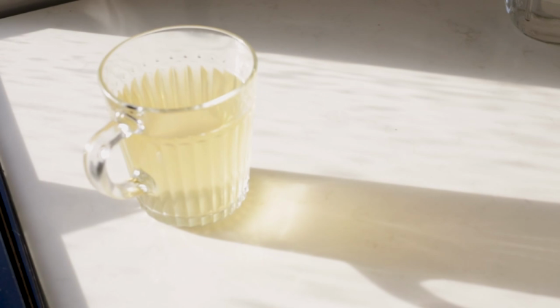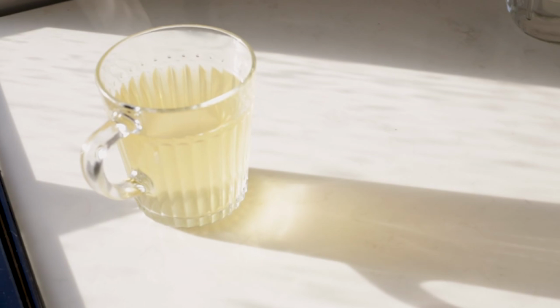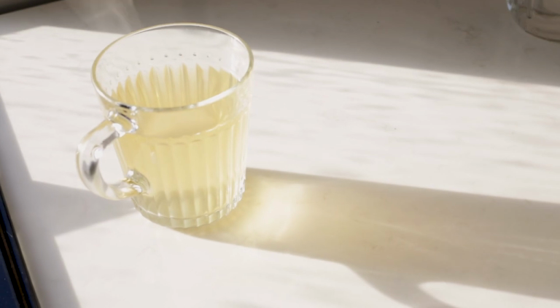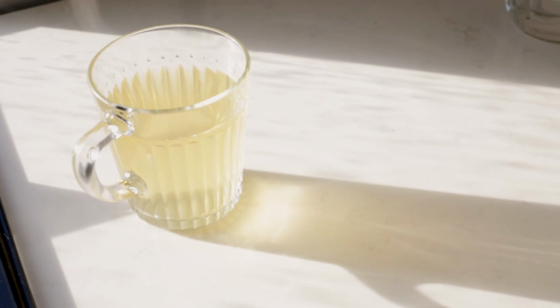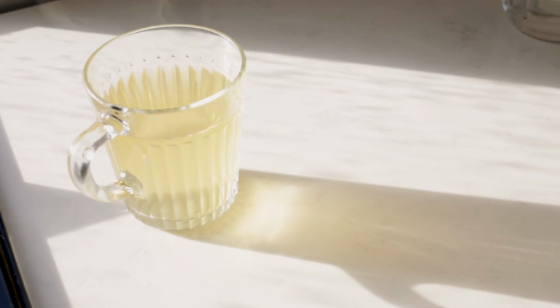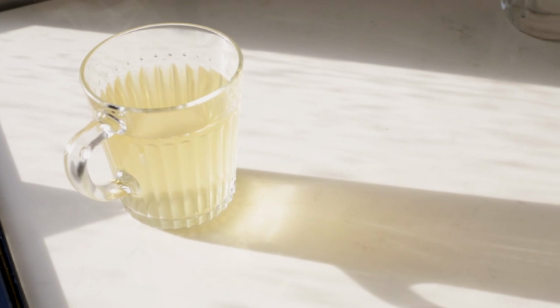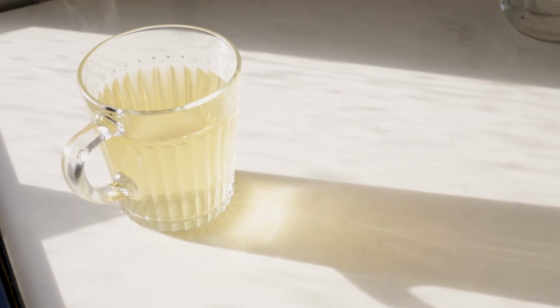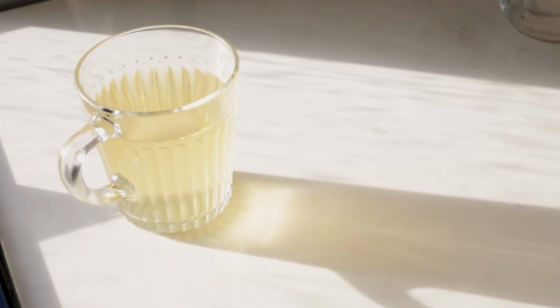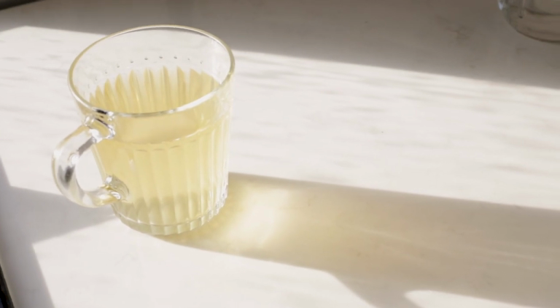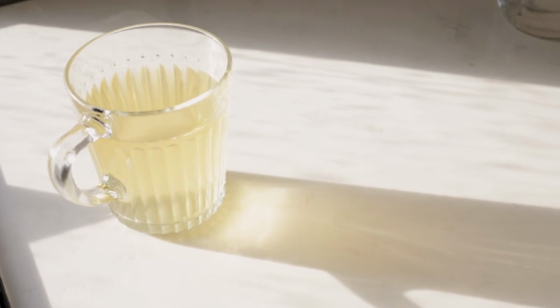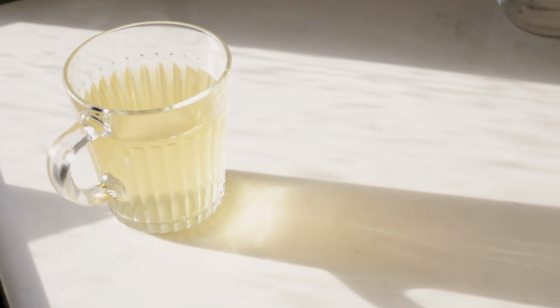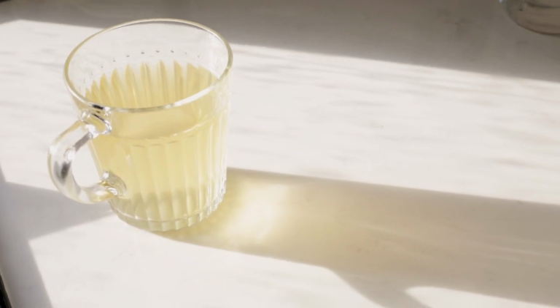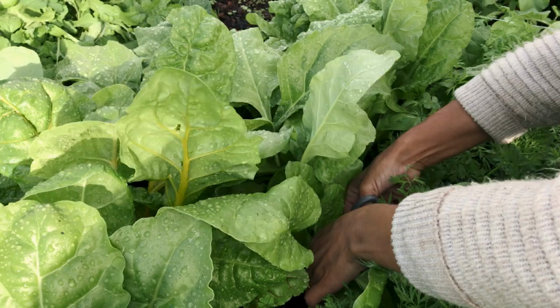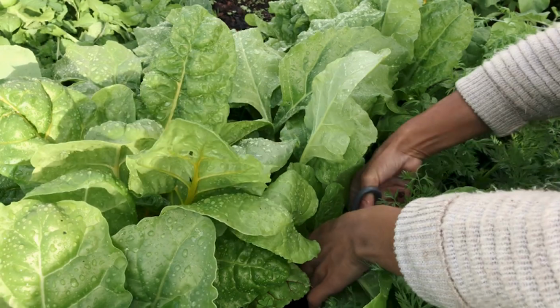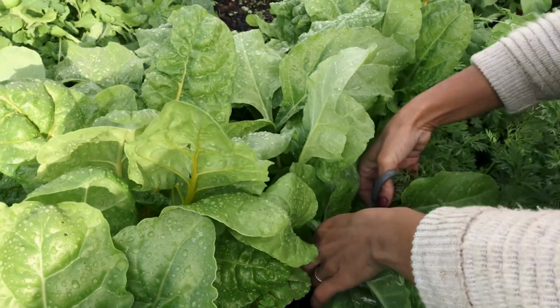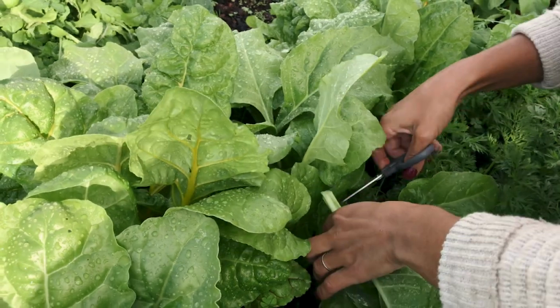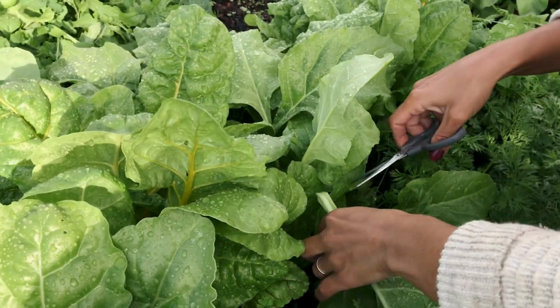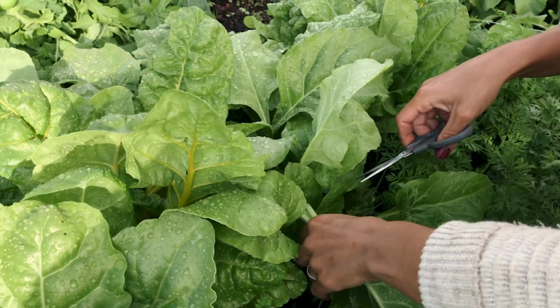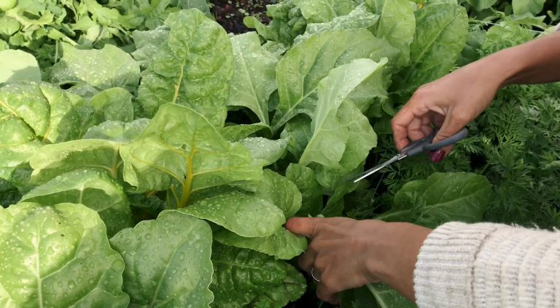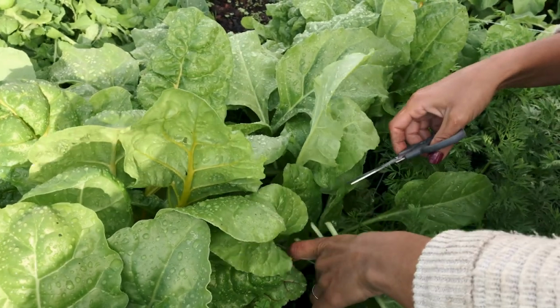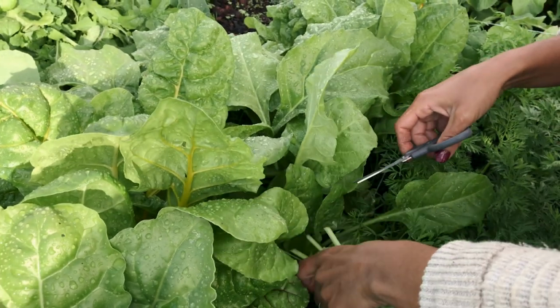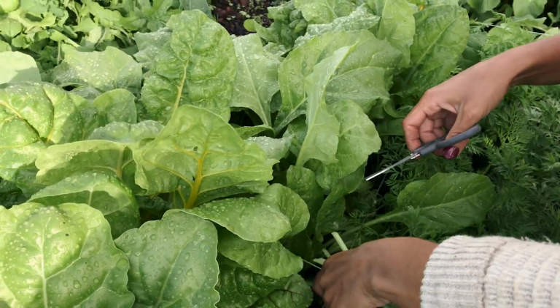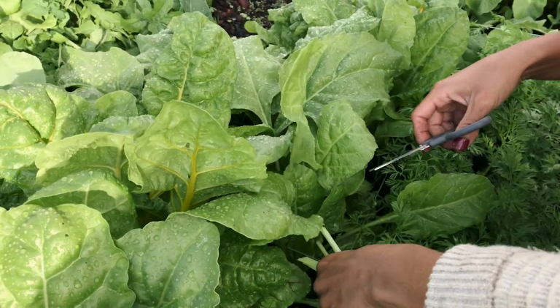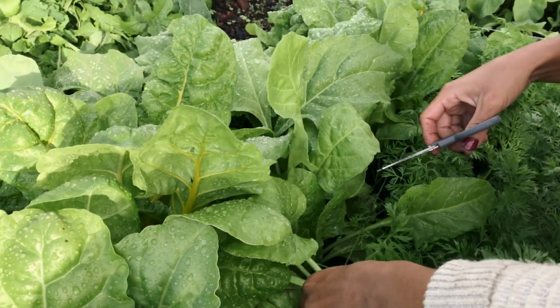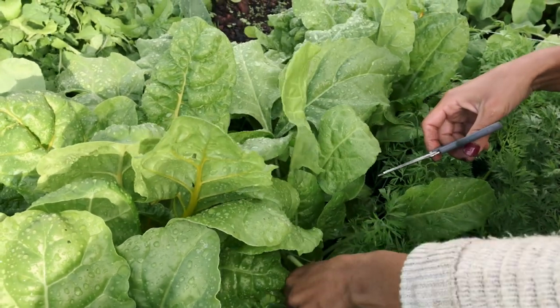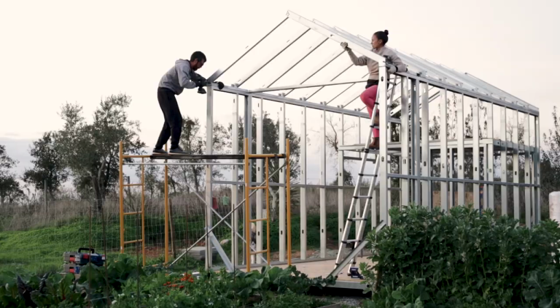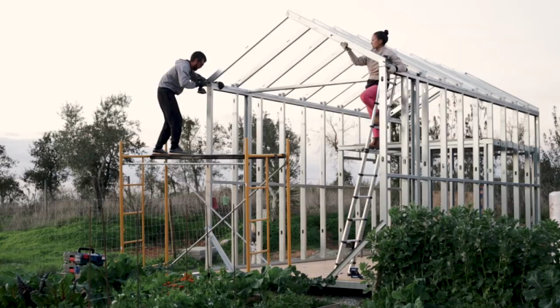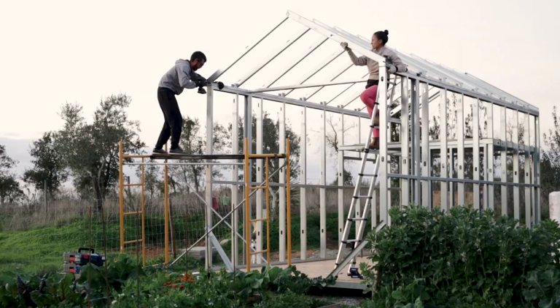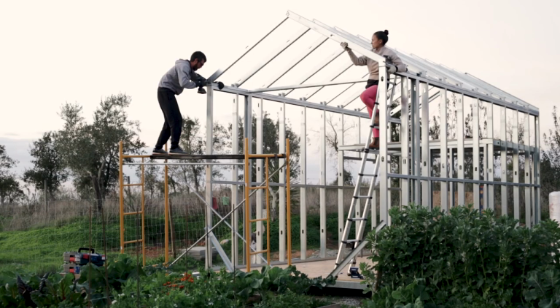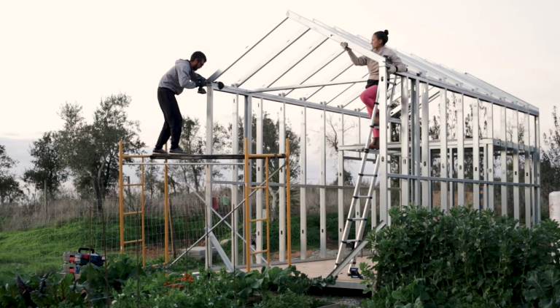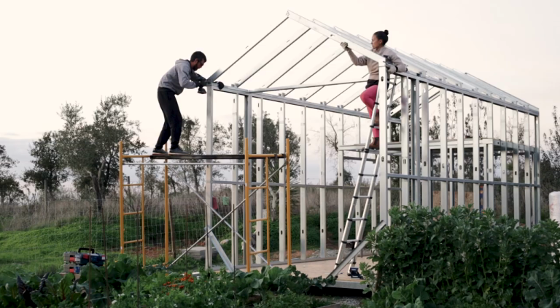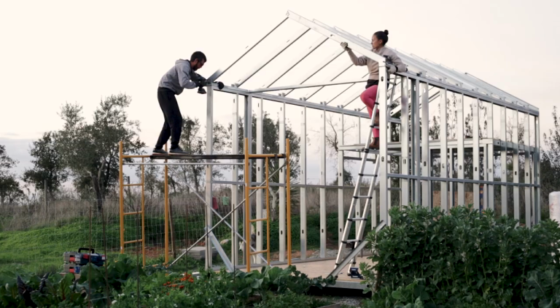But looking to live a simpler life, grow our own food, and build our house.